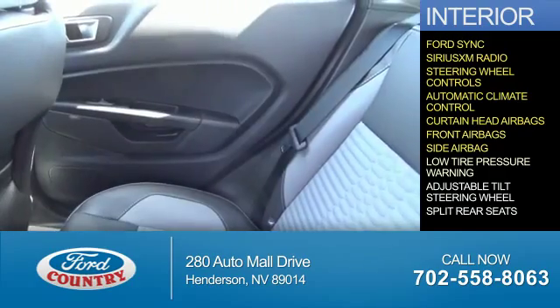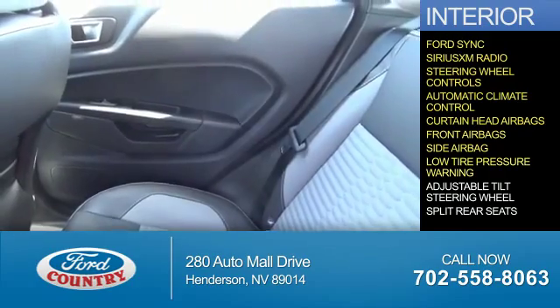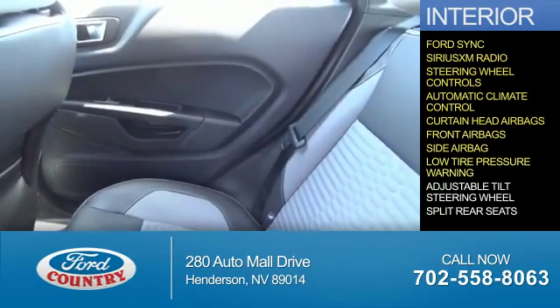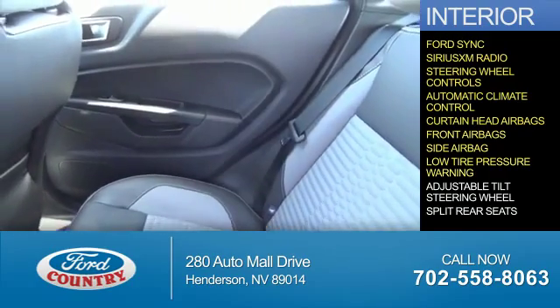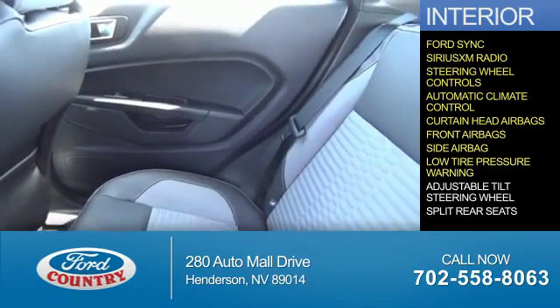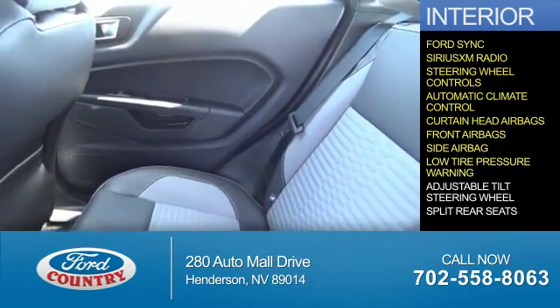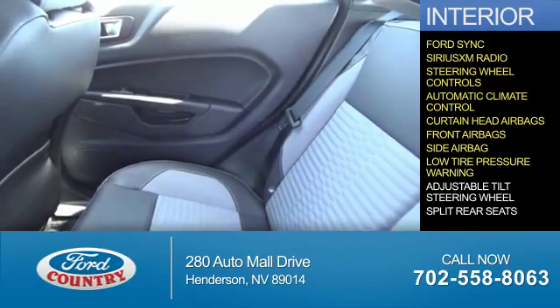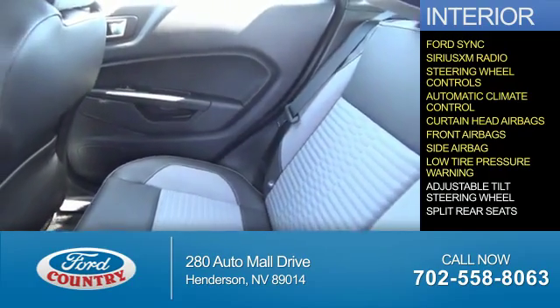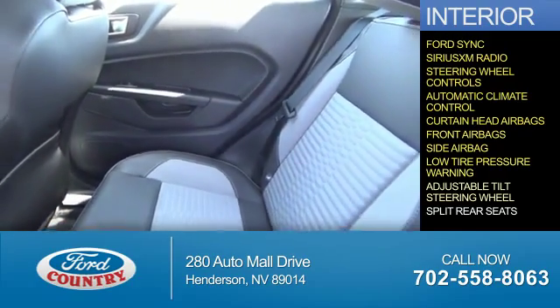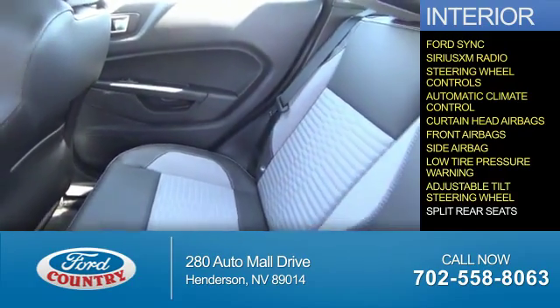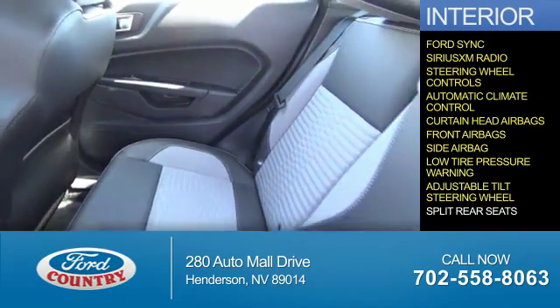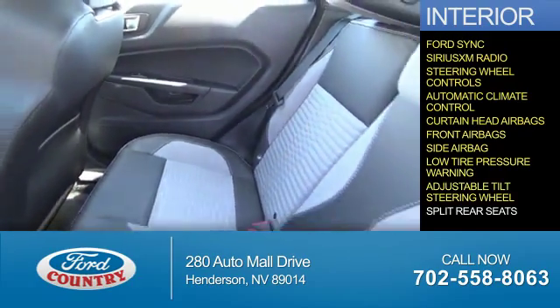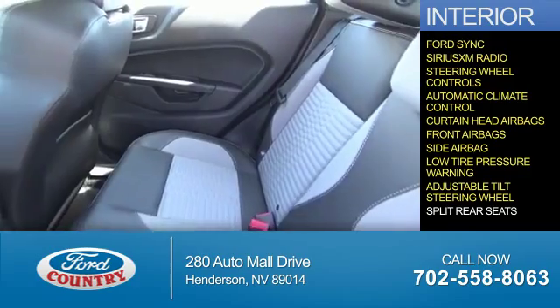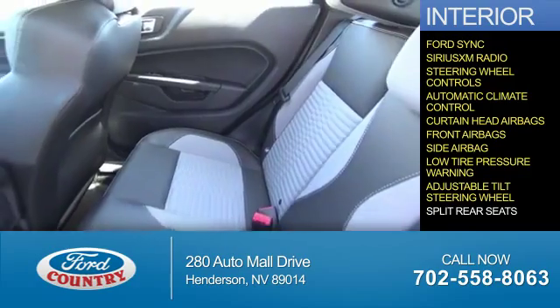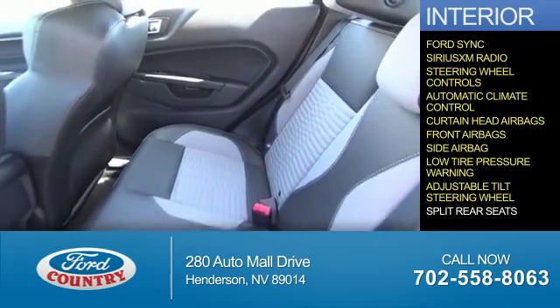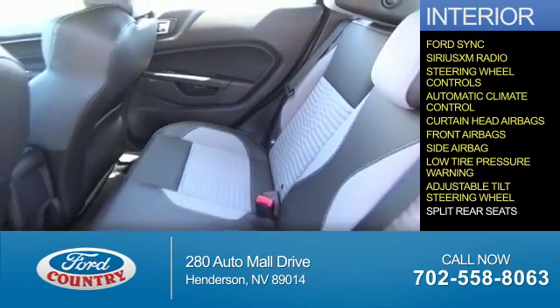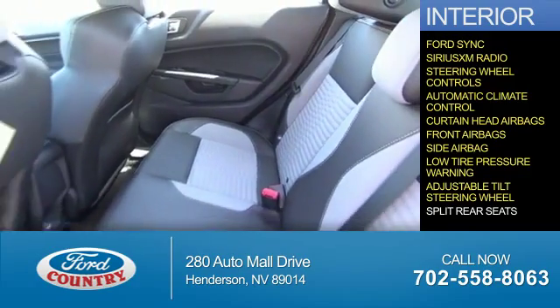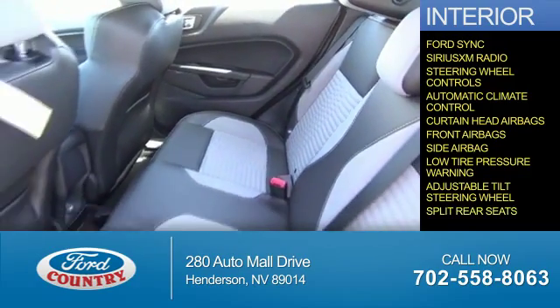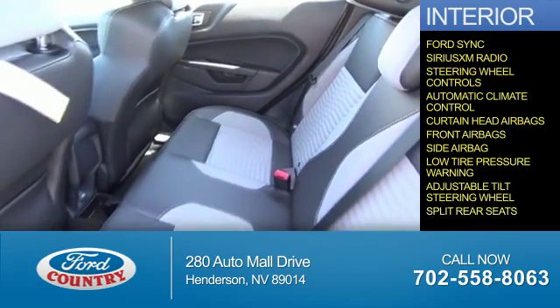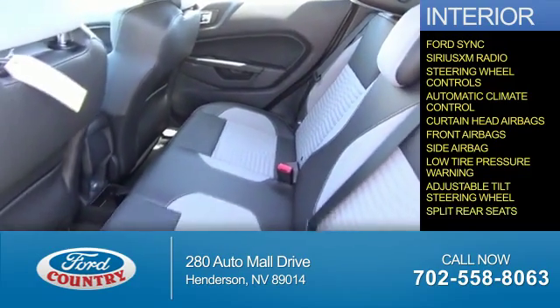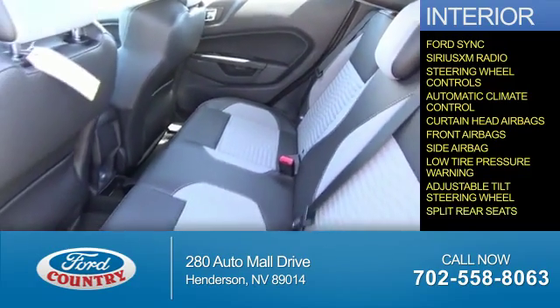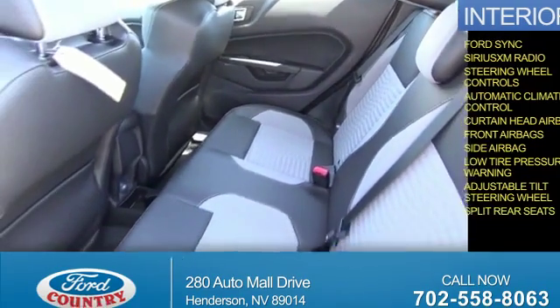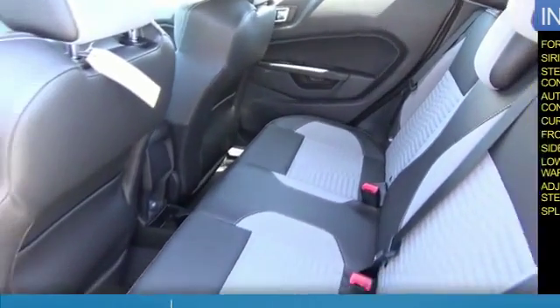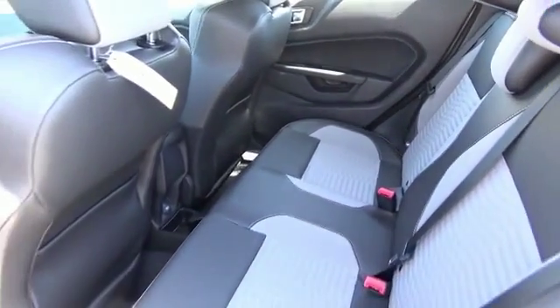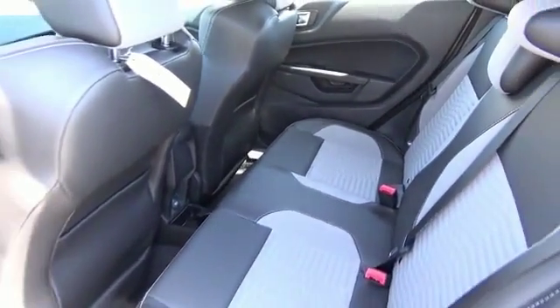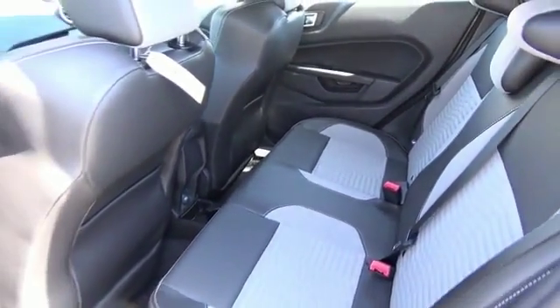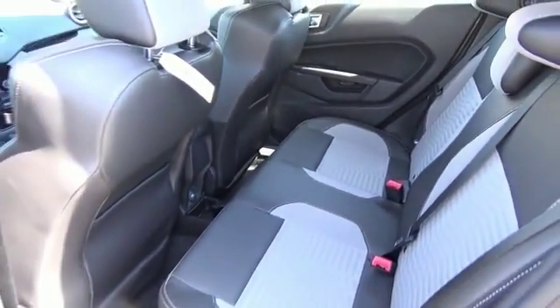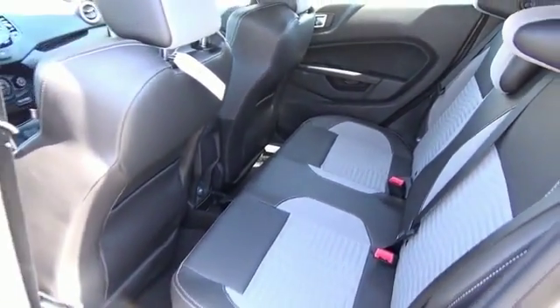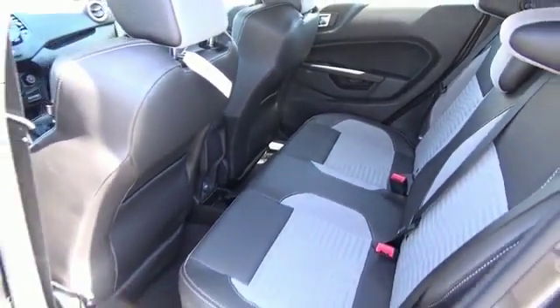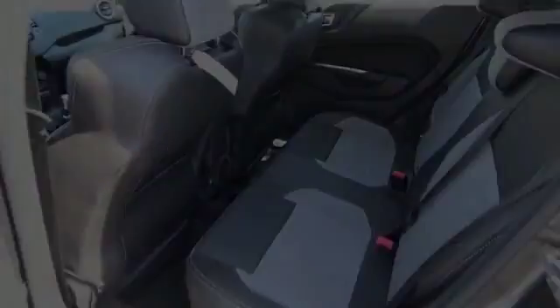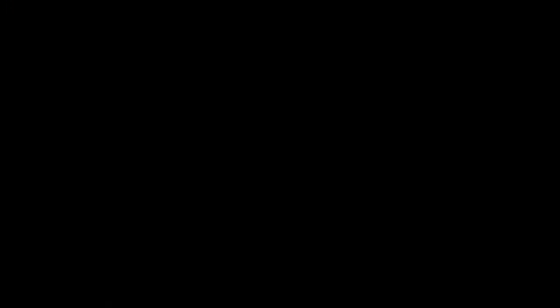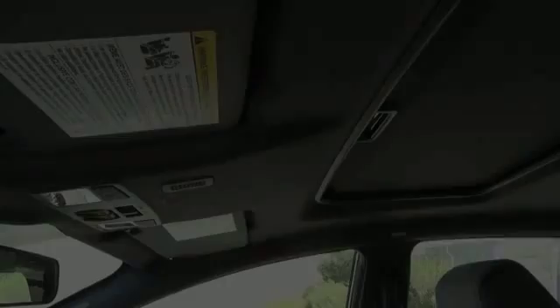Additional interior features include a low tire pressure warning, an adjustable tilt steering wheel, and split rear seats — all at great quality and a great price.